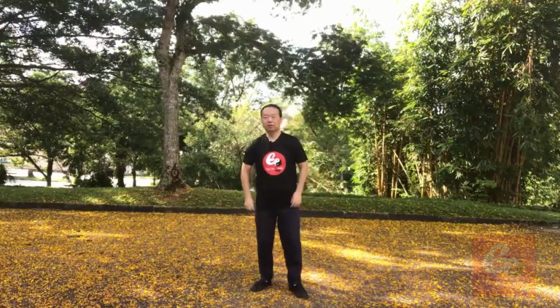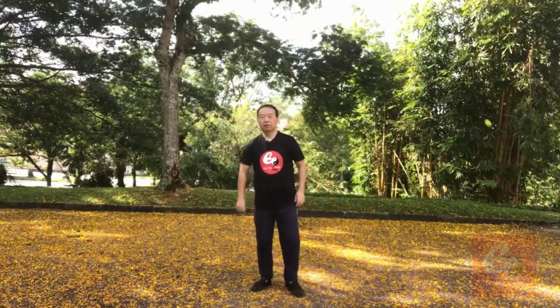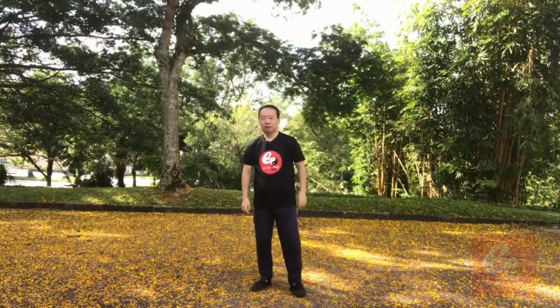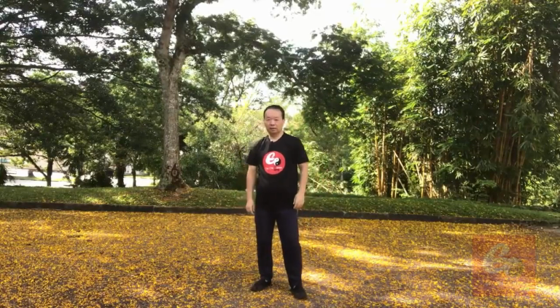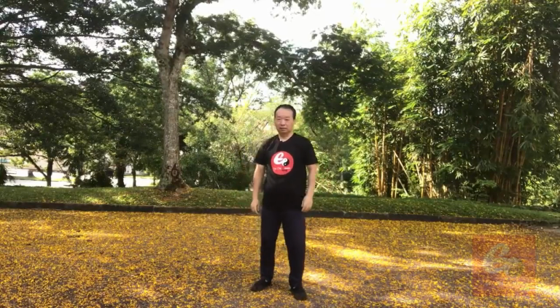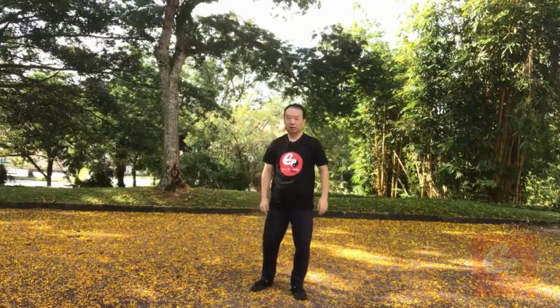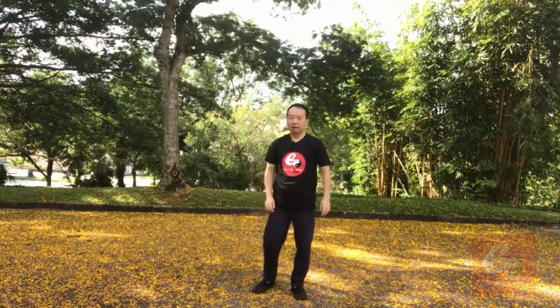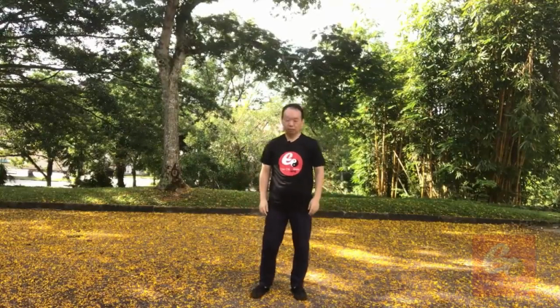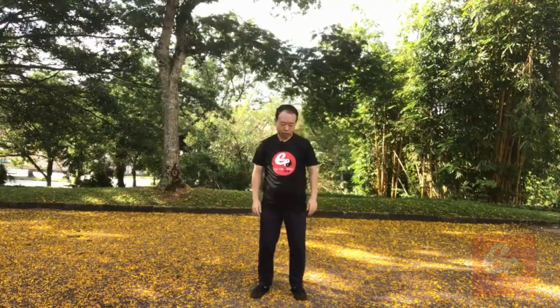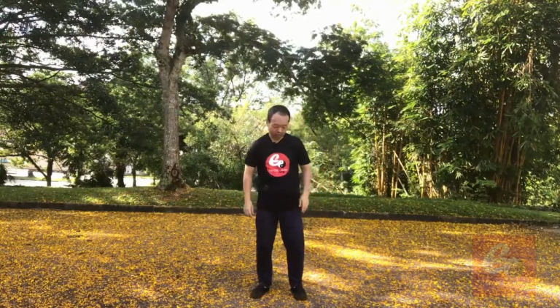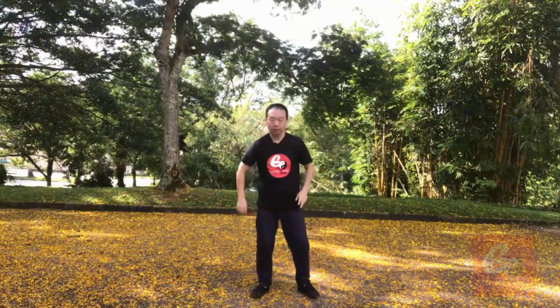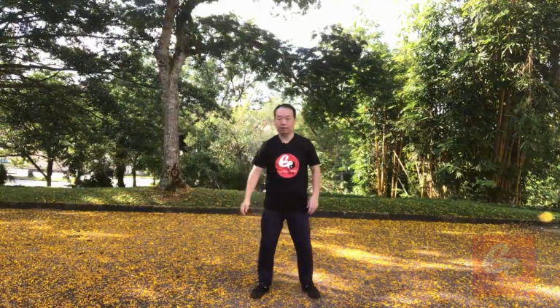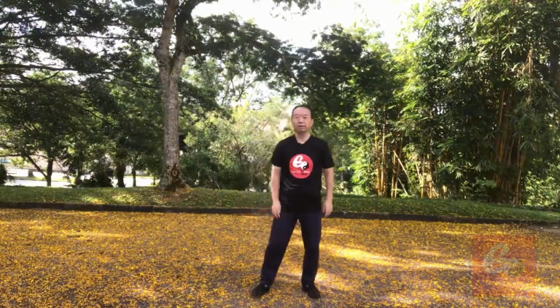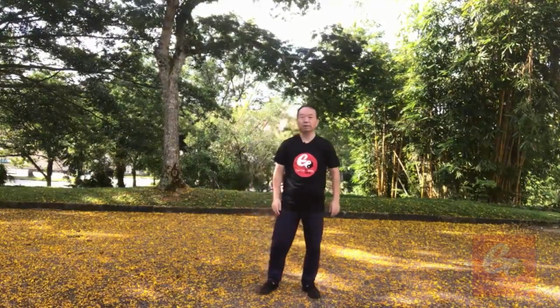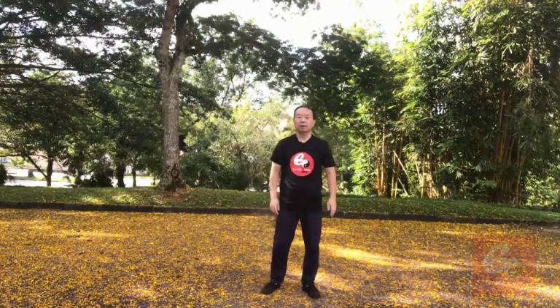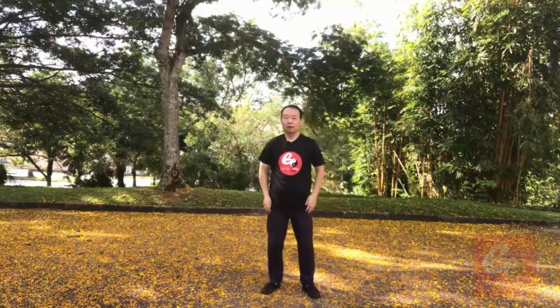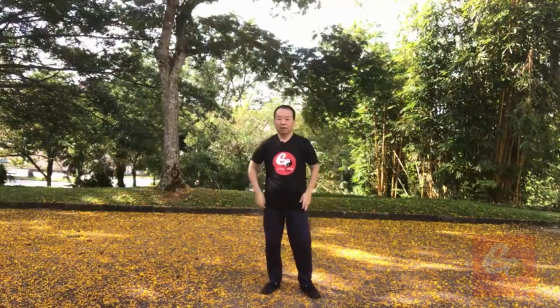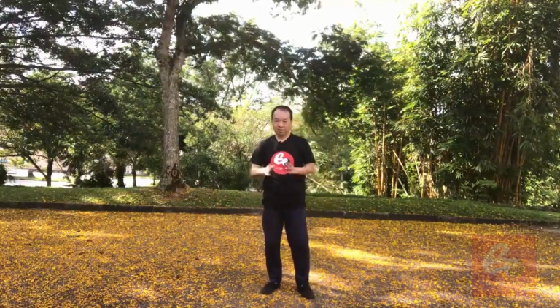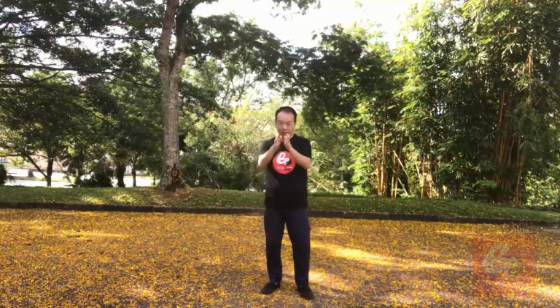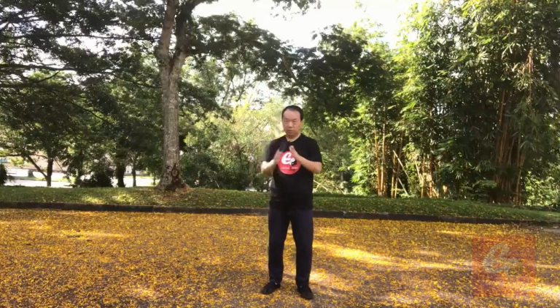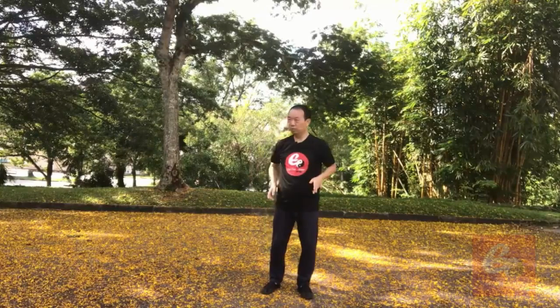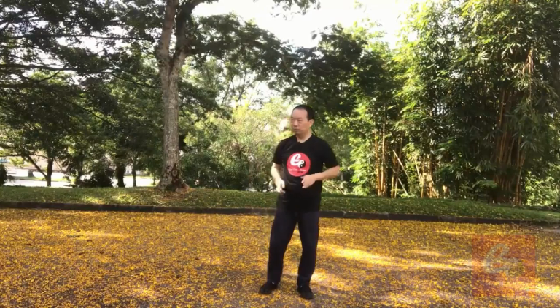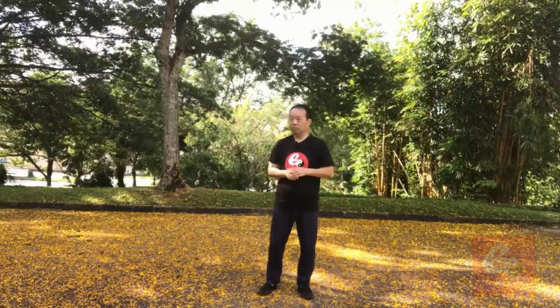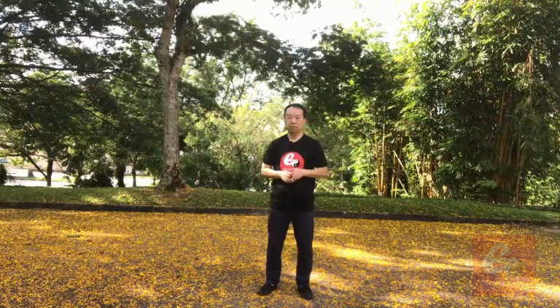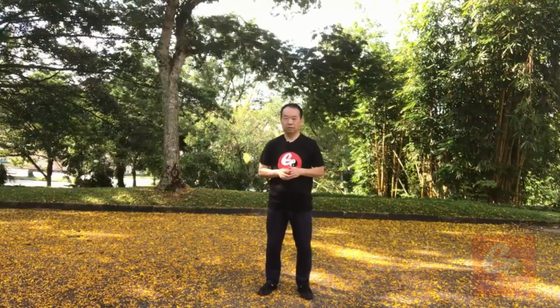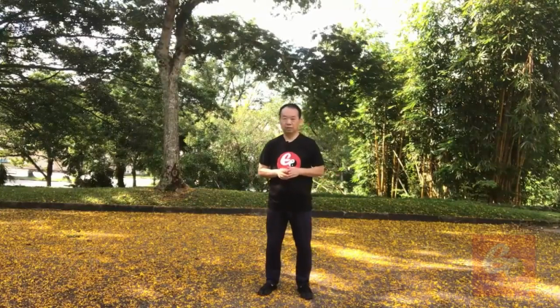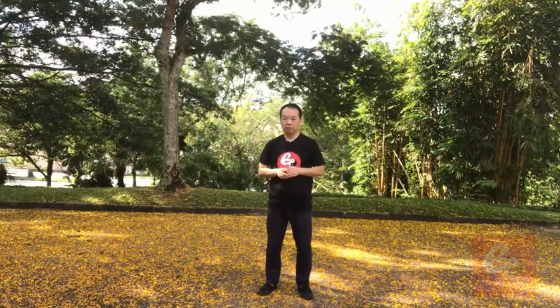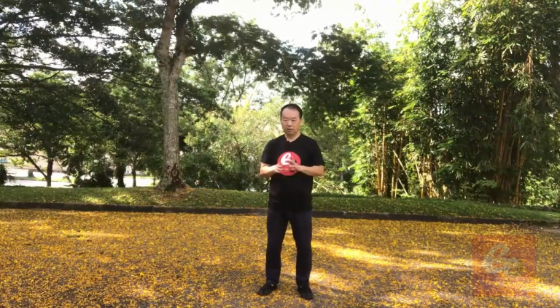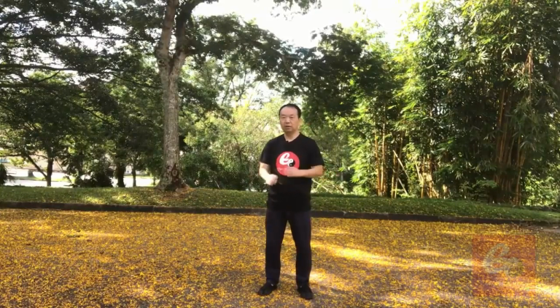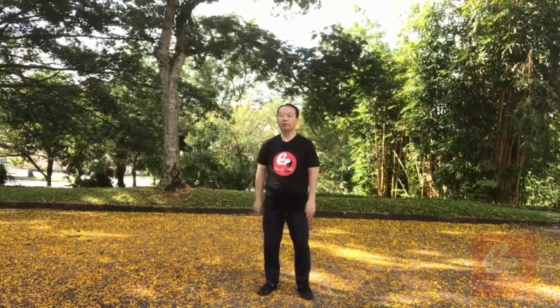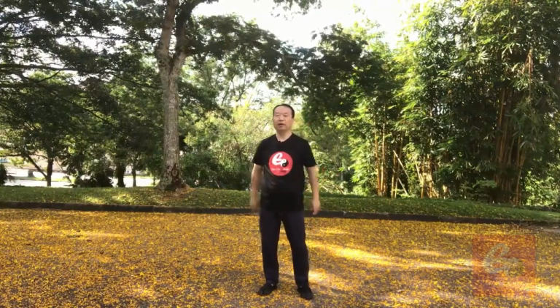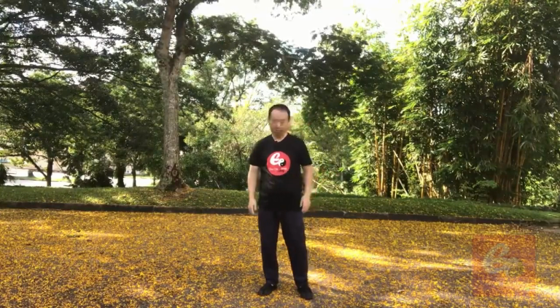Total nine postures. Okay, let me do this one in different angles.